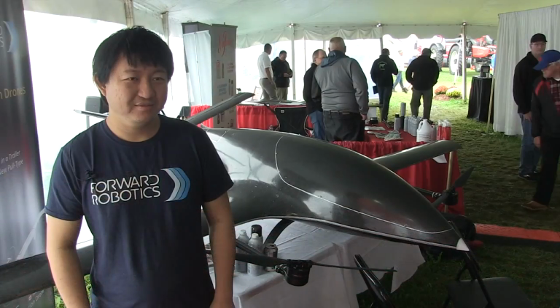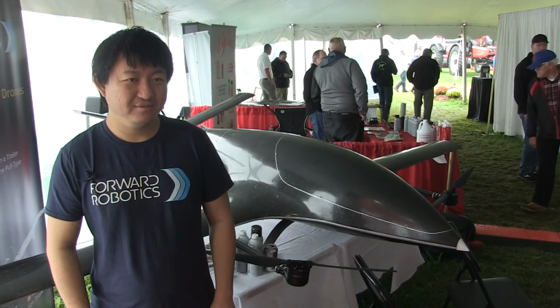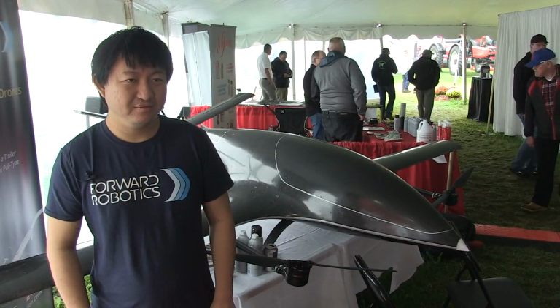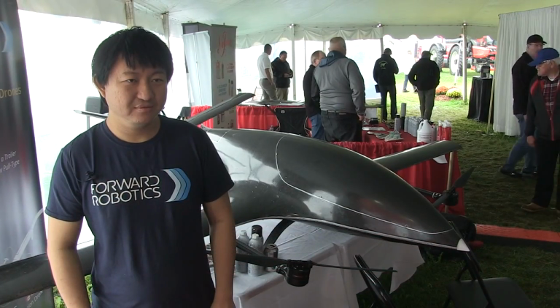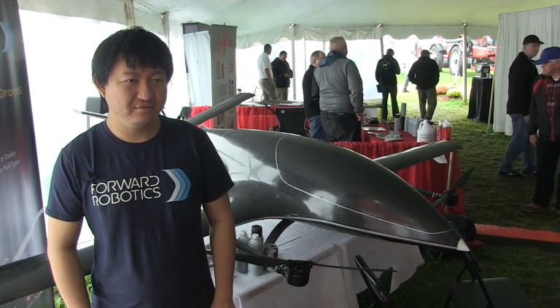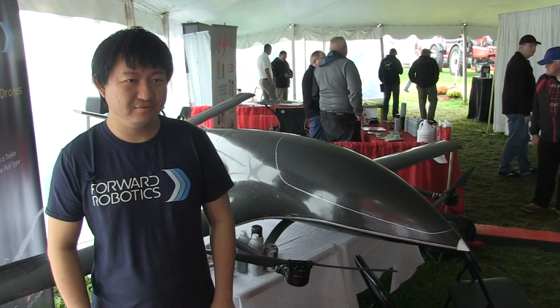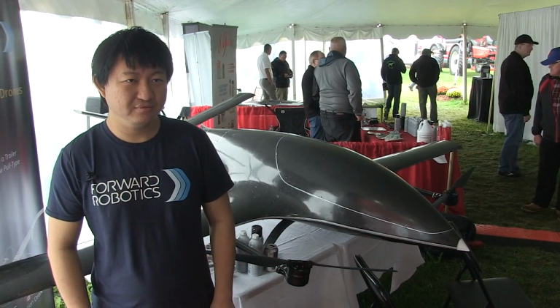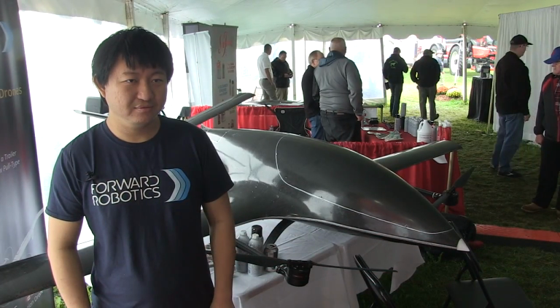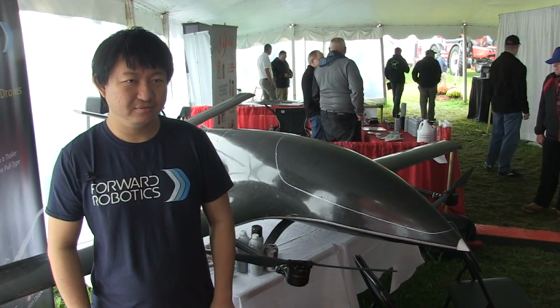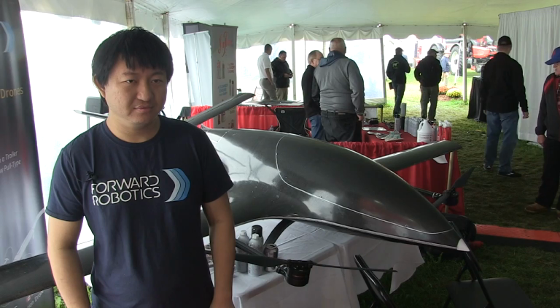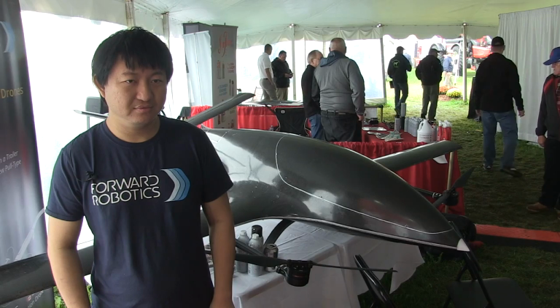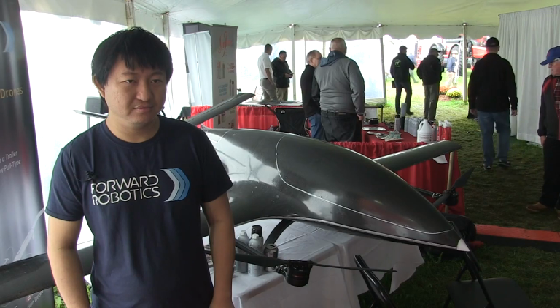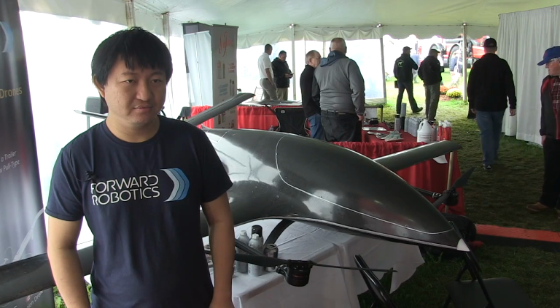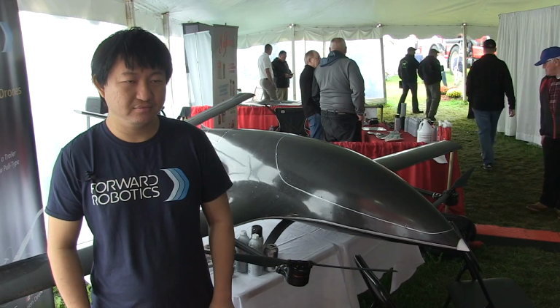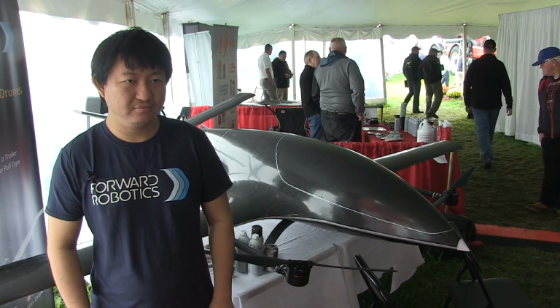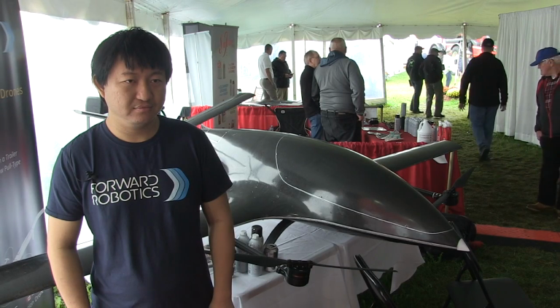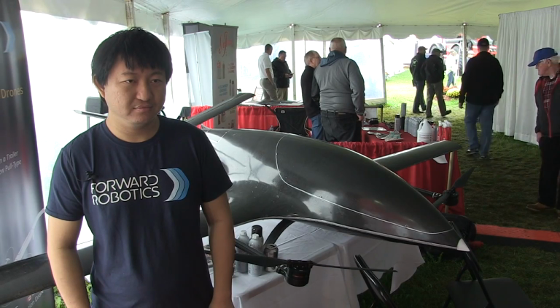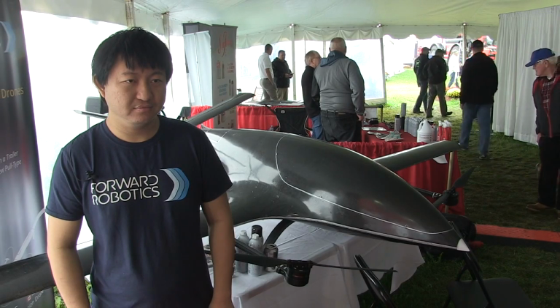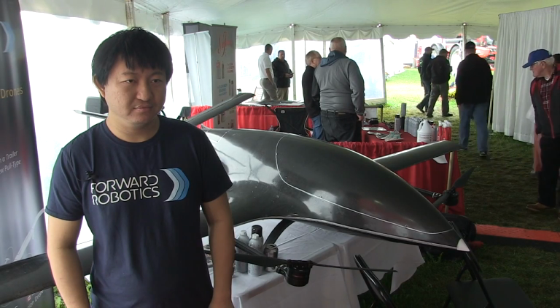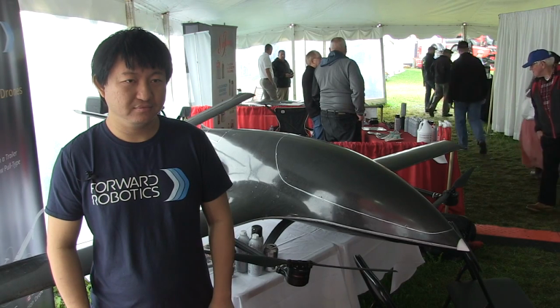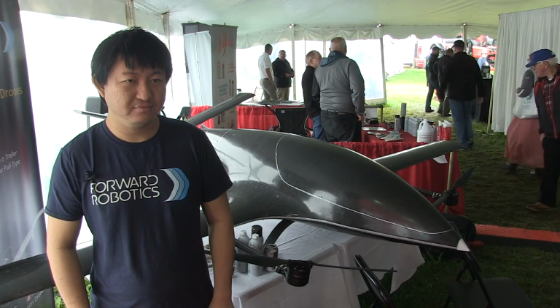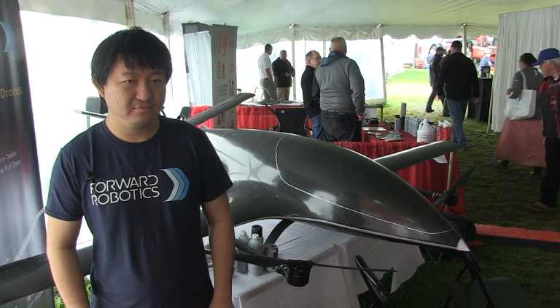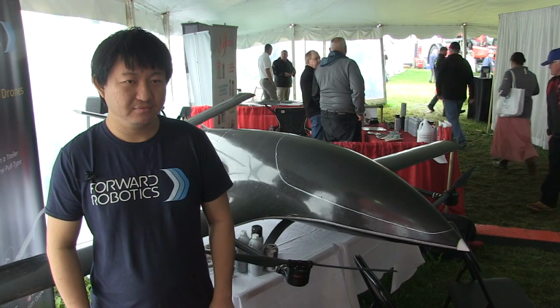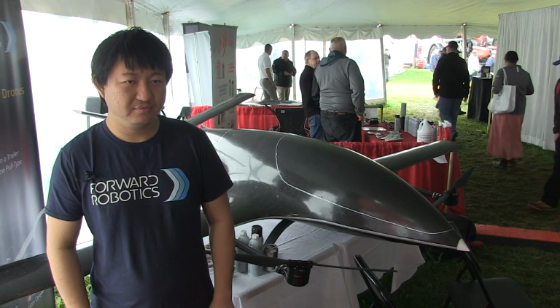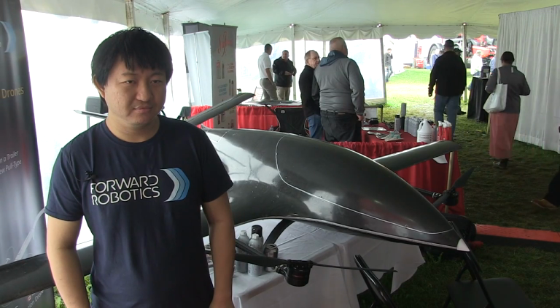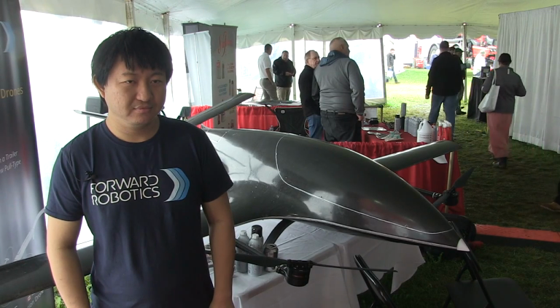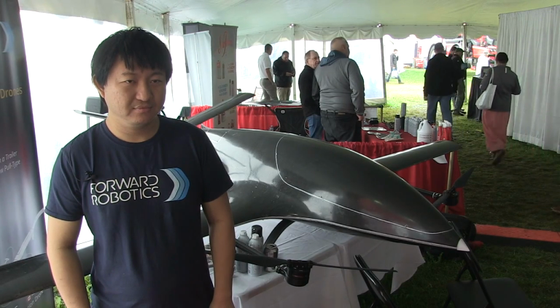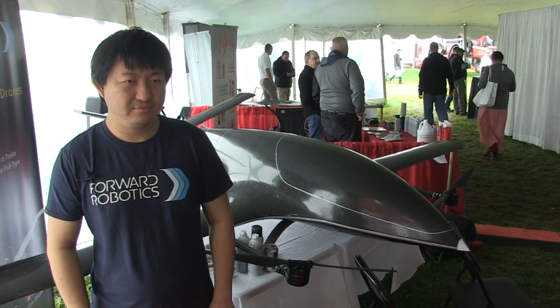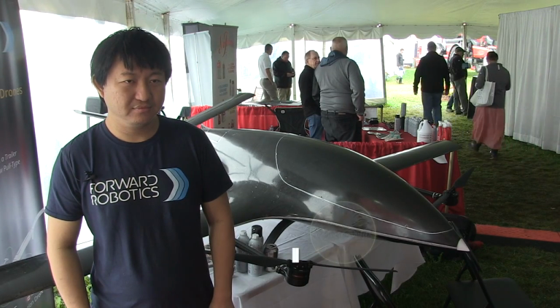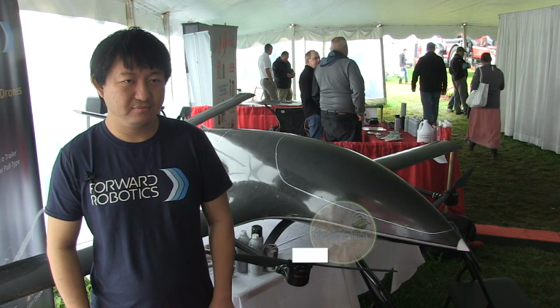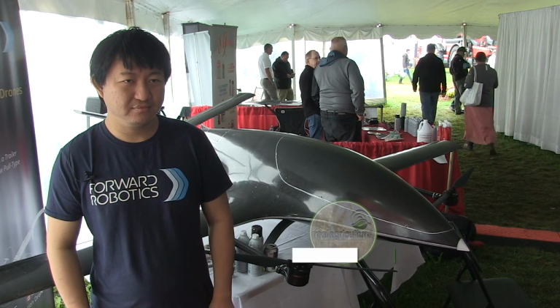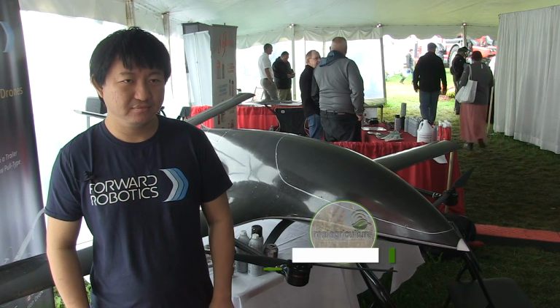Bernard Tobin here at Canada's Outdoor Farm Show, and I am talking now with Ming Wee from Forward Robotics.